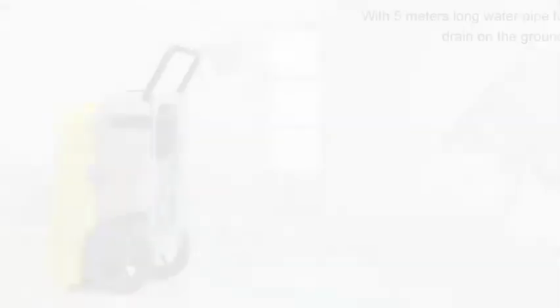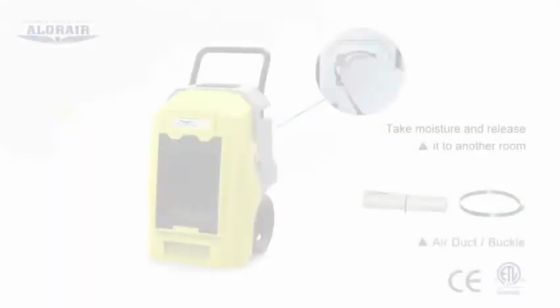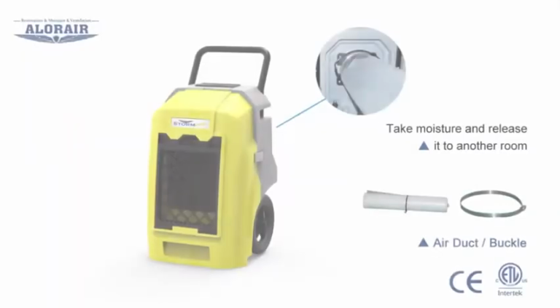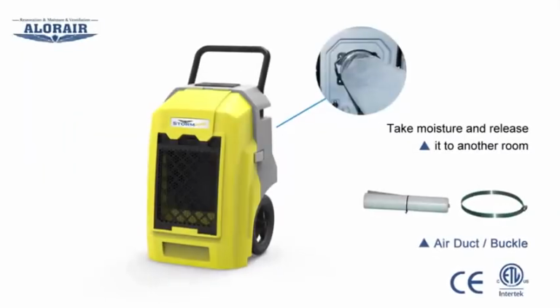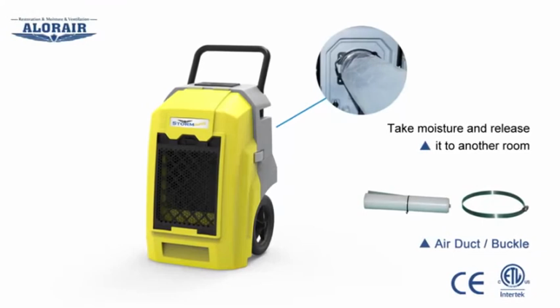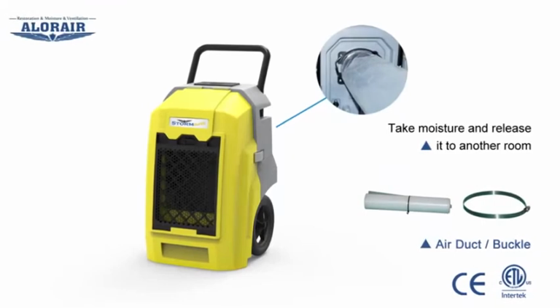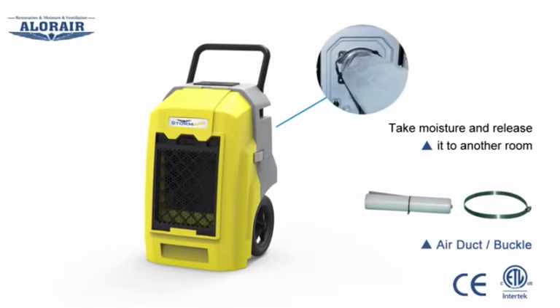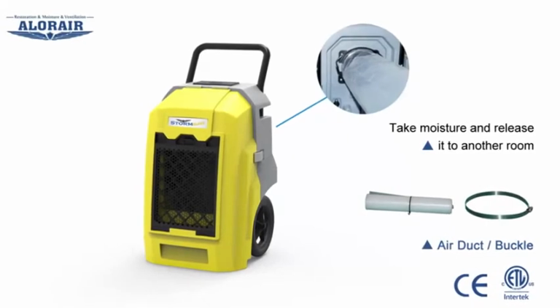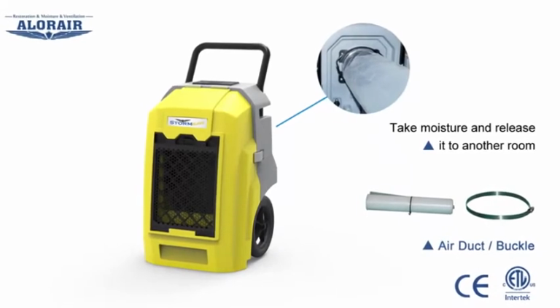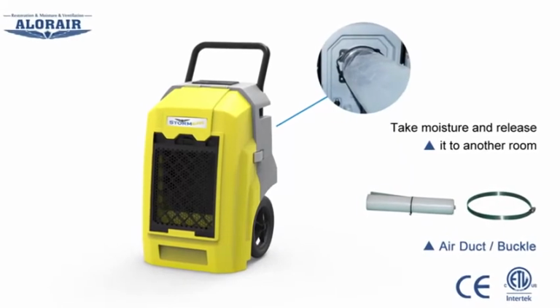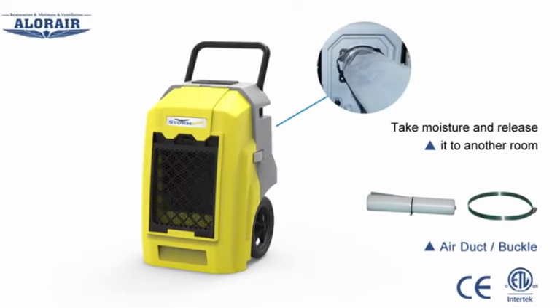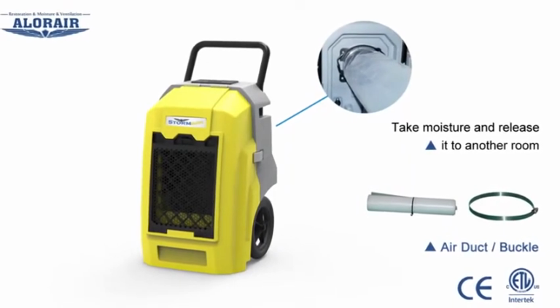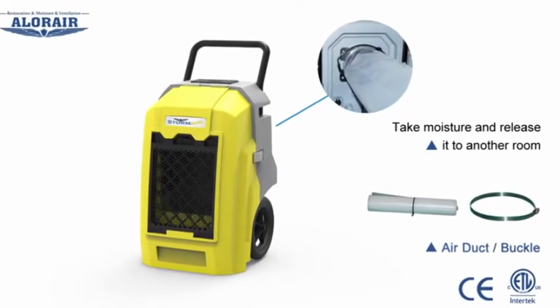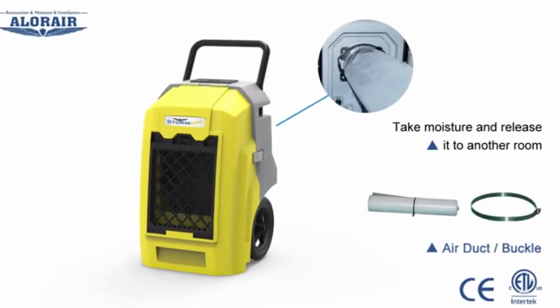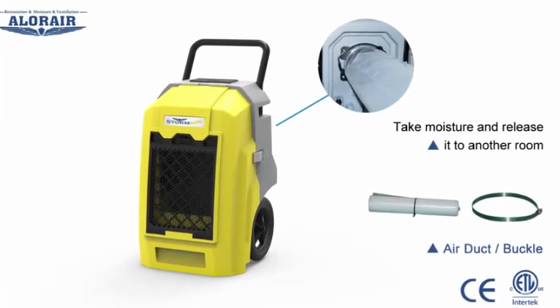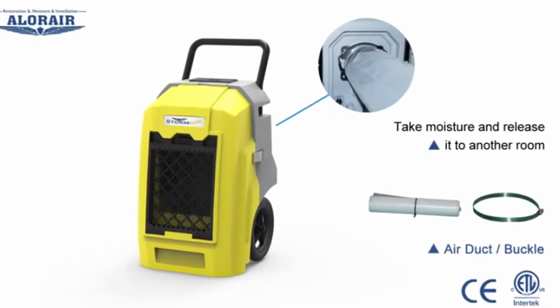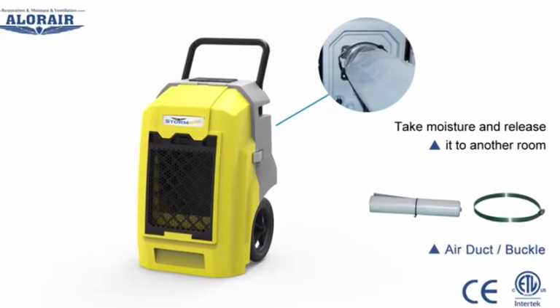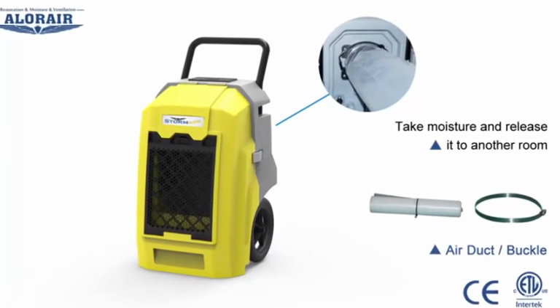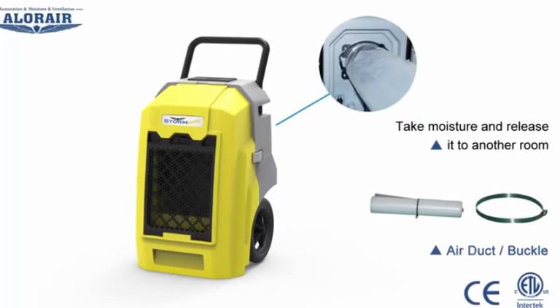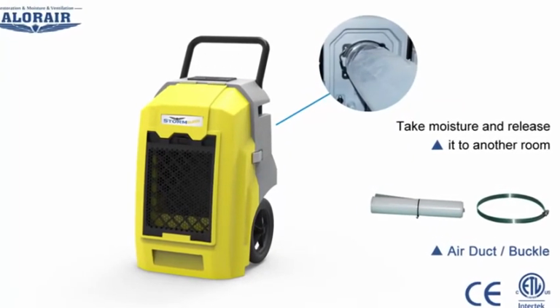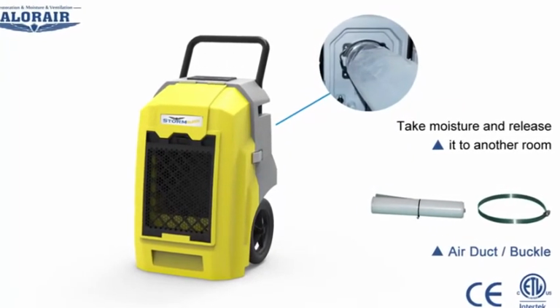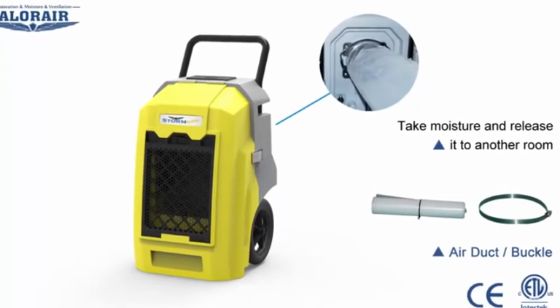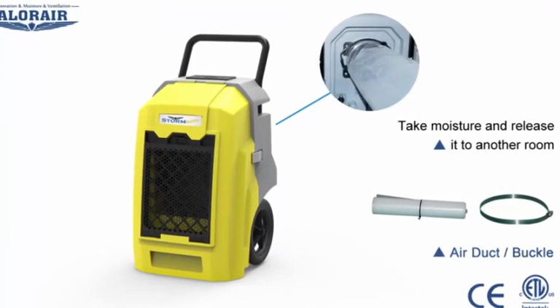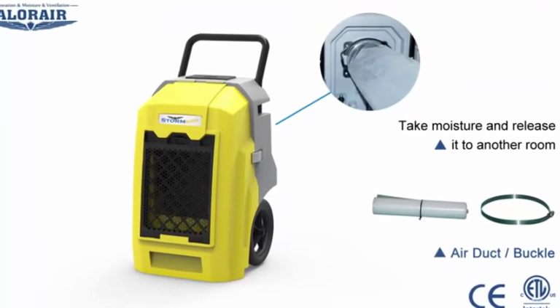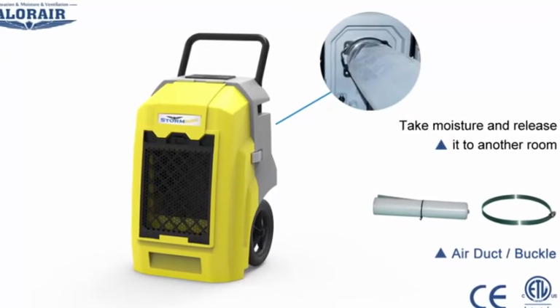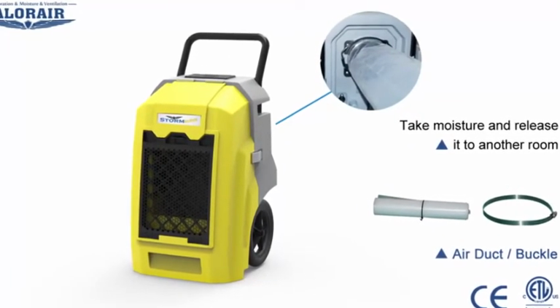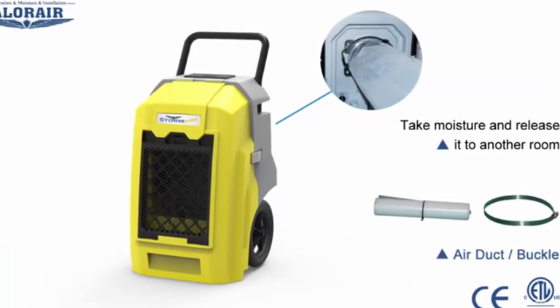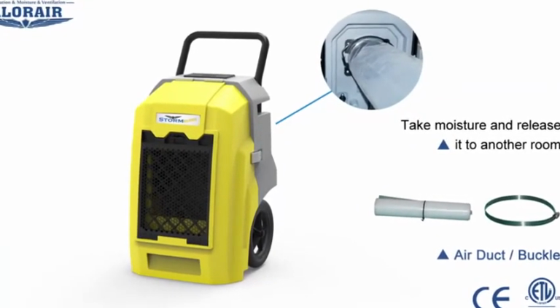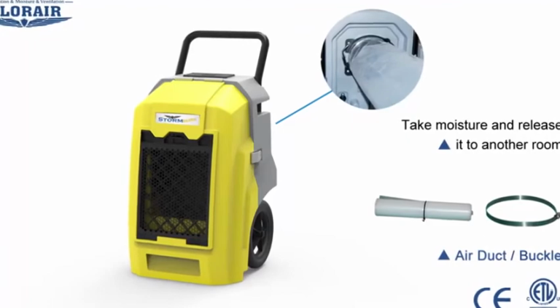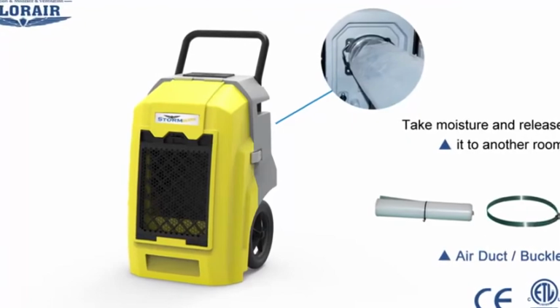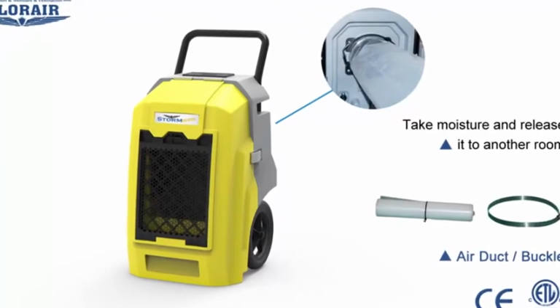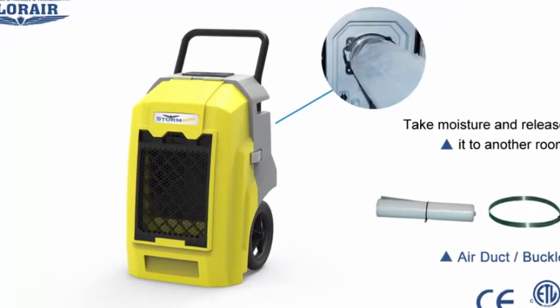The product has an air duct. It can help you take moisture from one room and release it to another room.